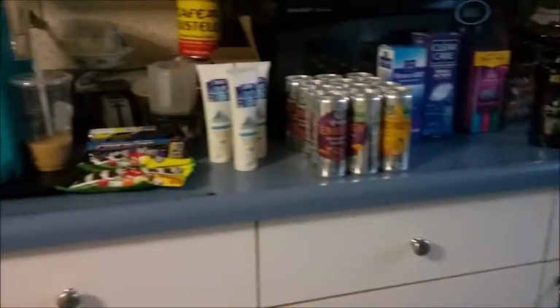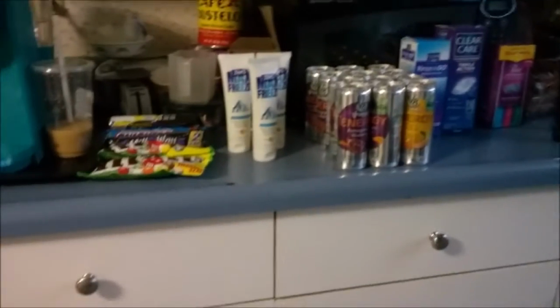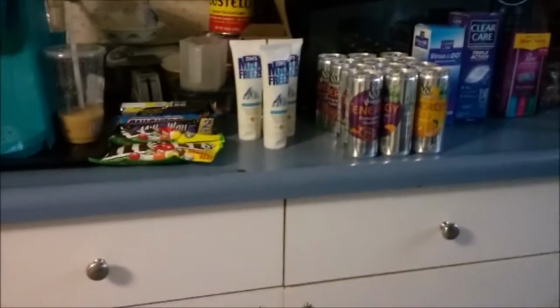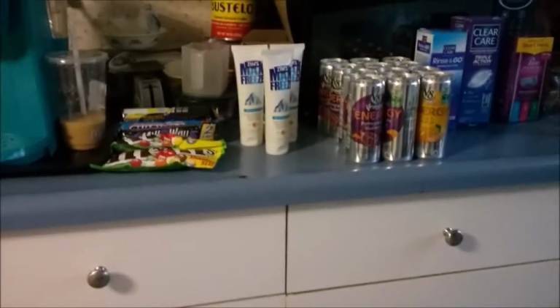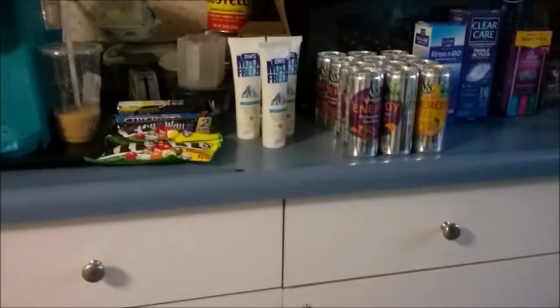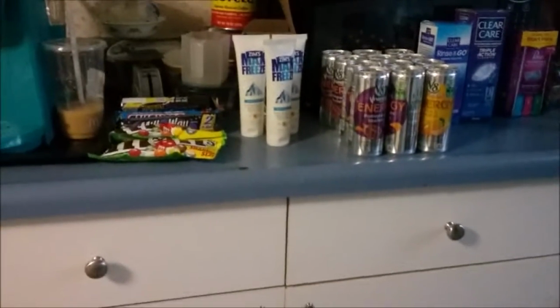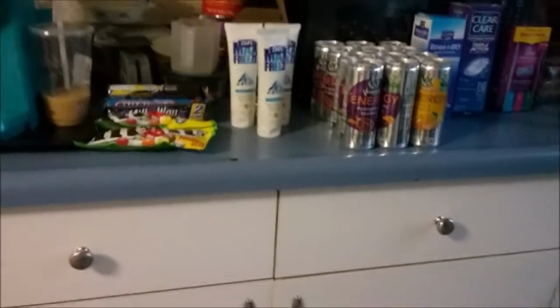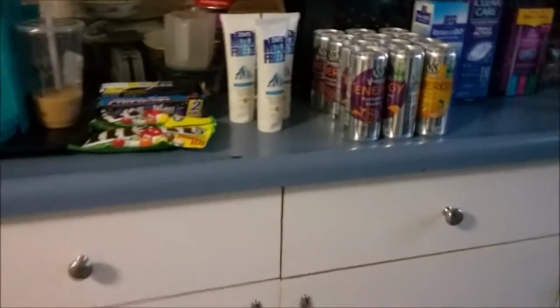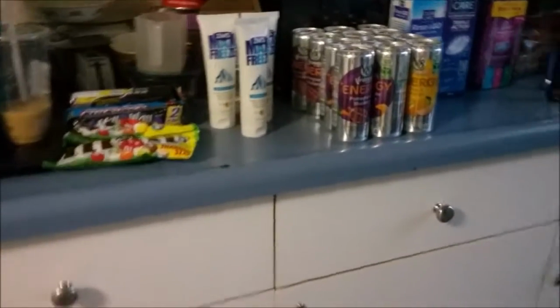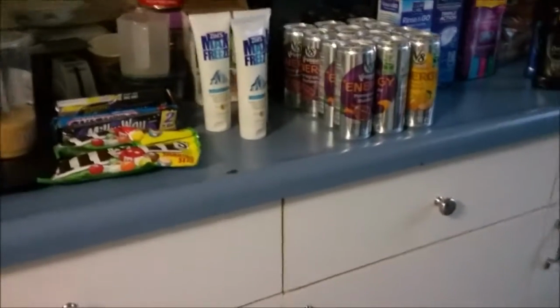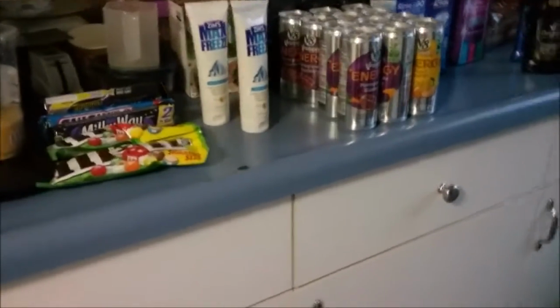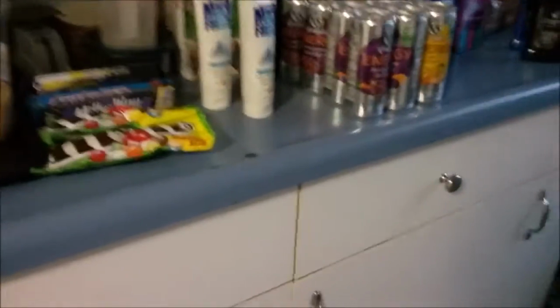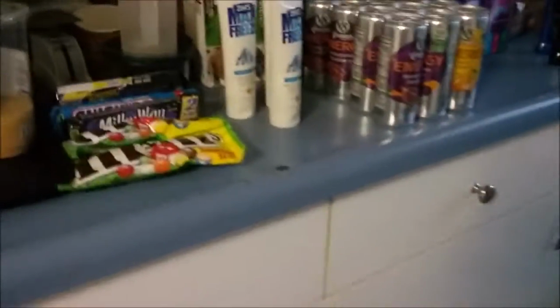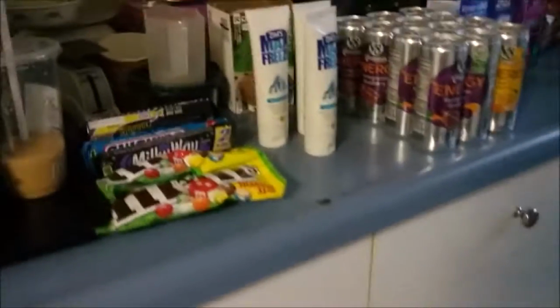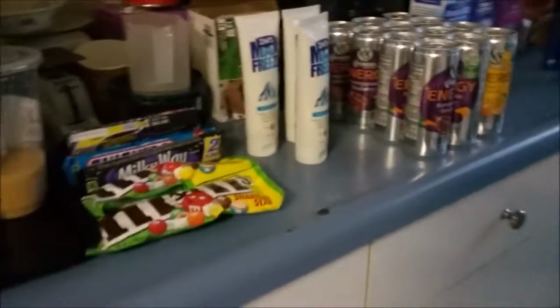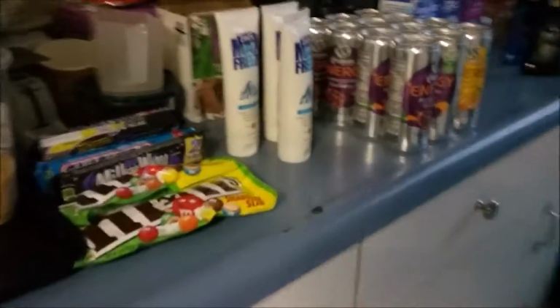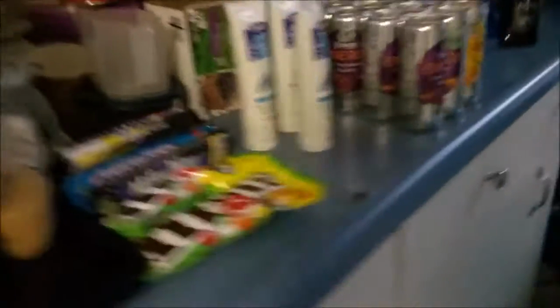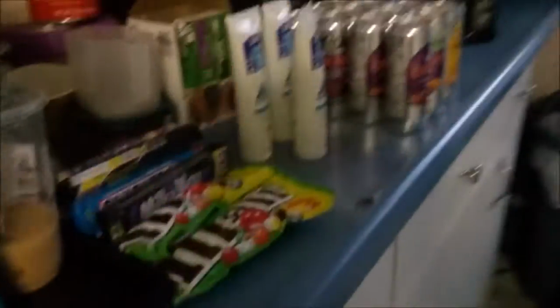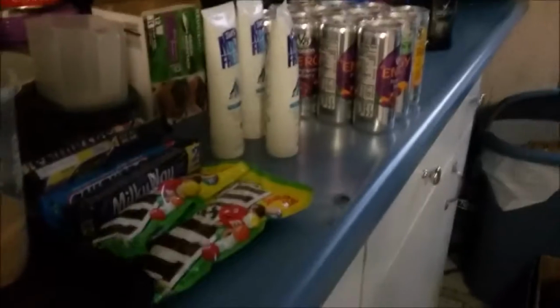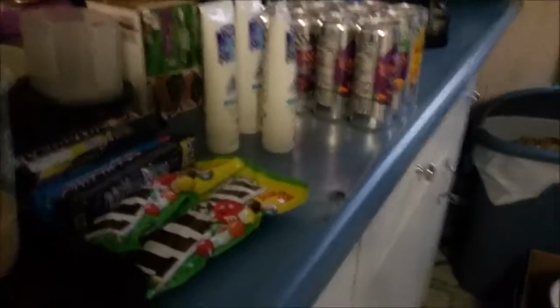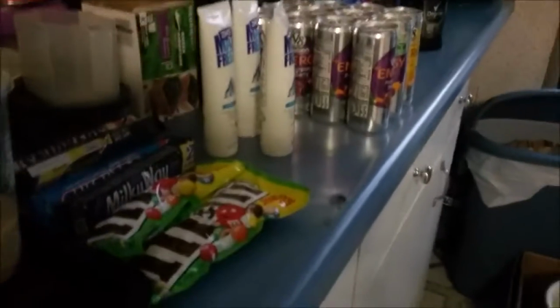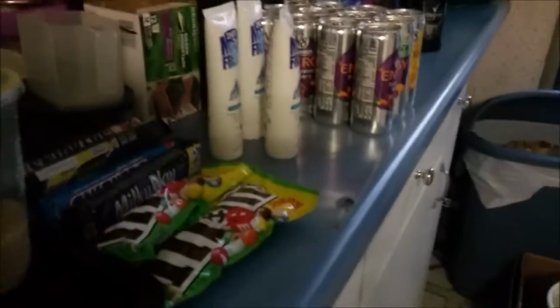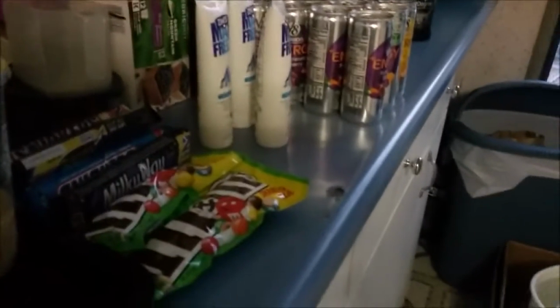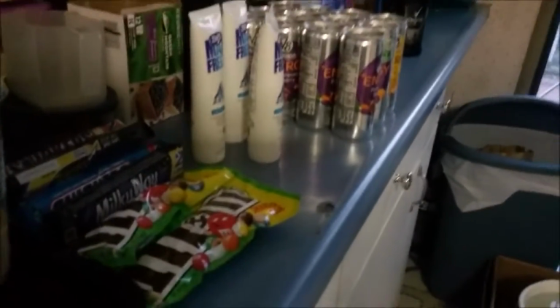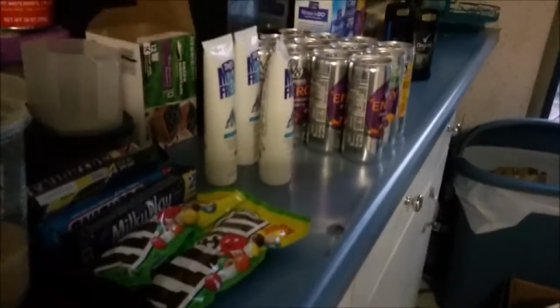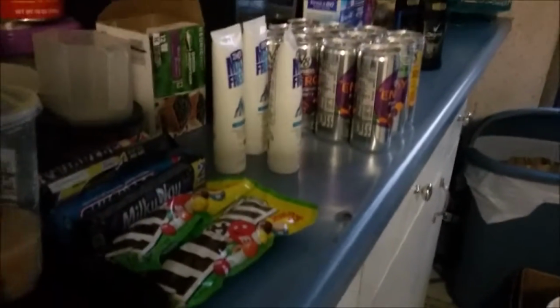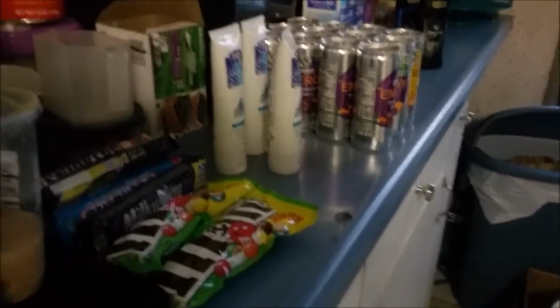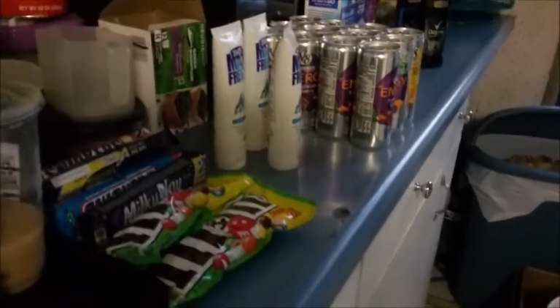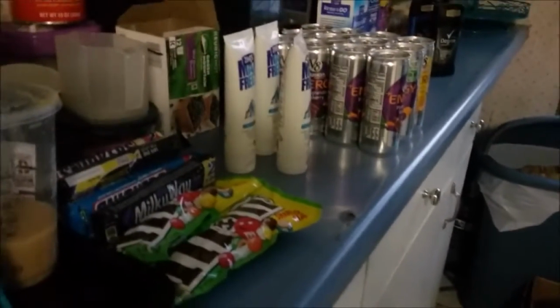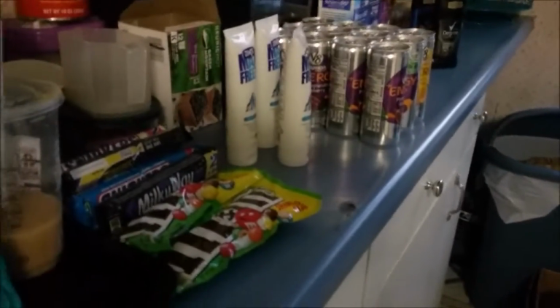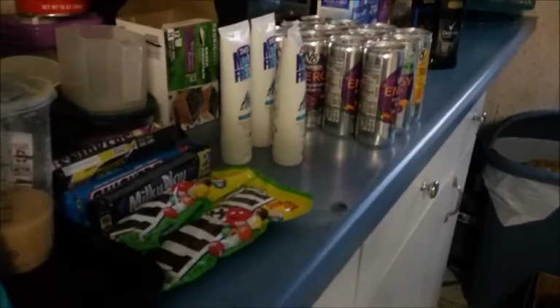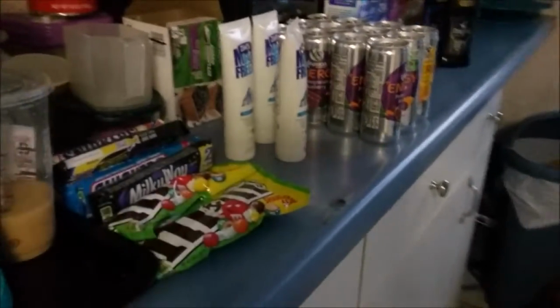This is my Rite Aid haul, which was done today on Easter Sunday. It is 4-16-2017.